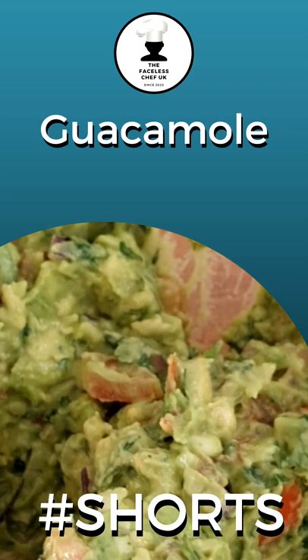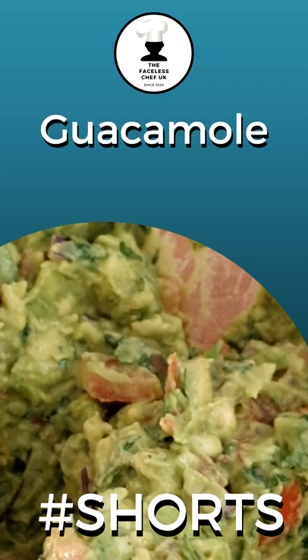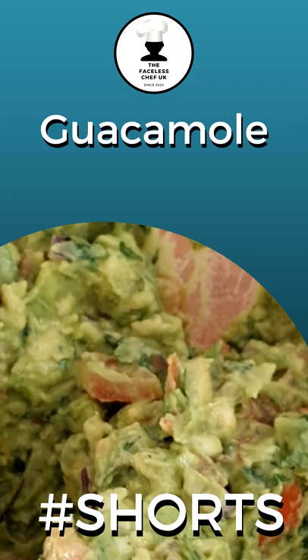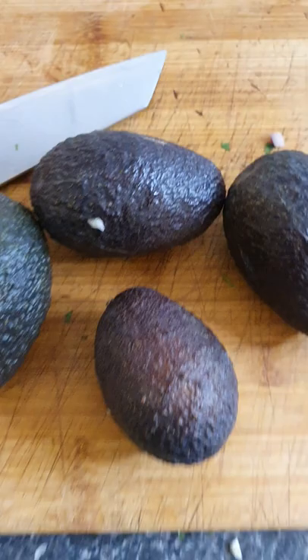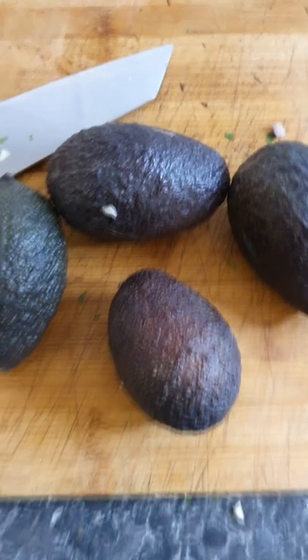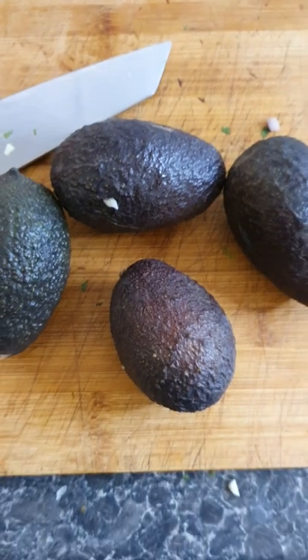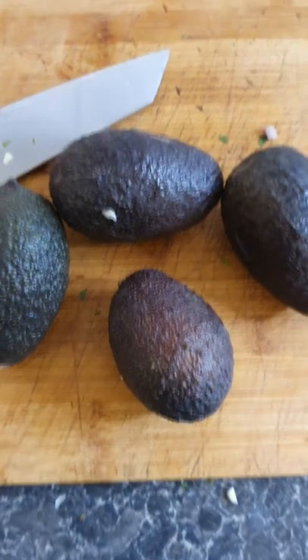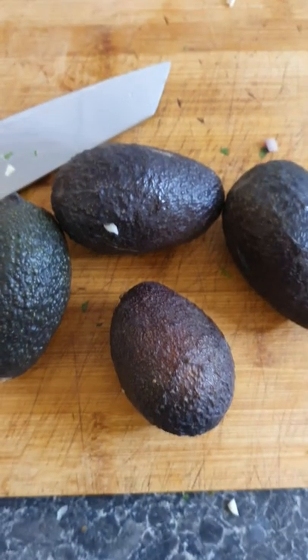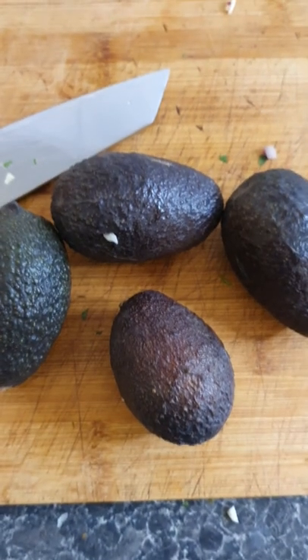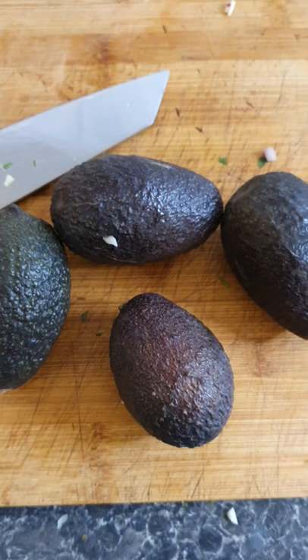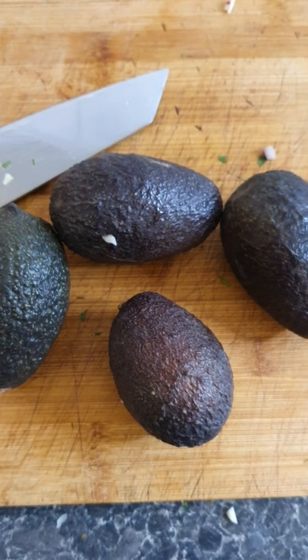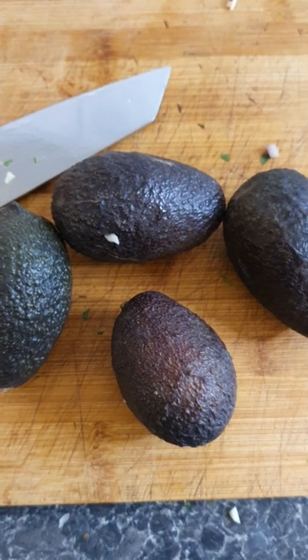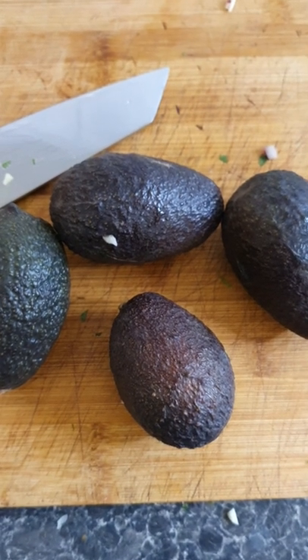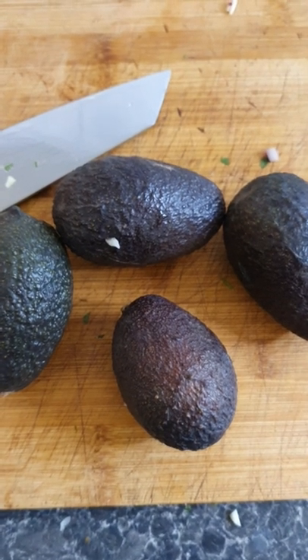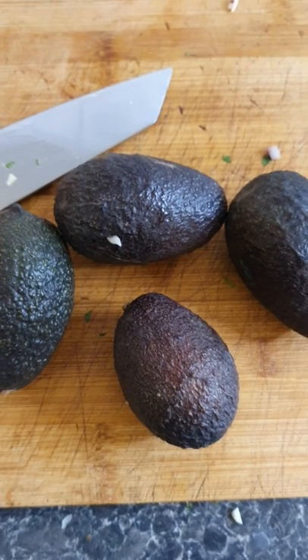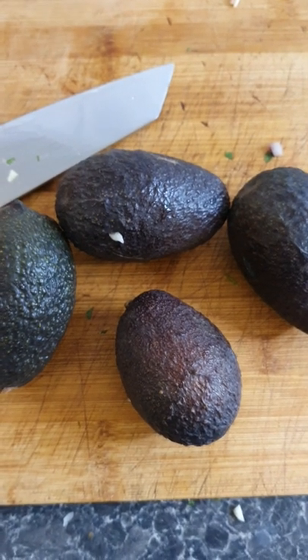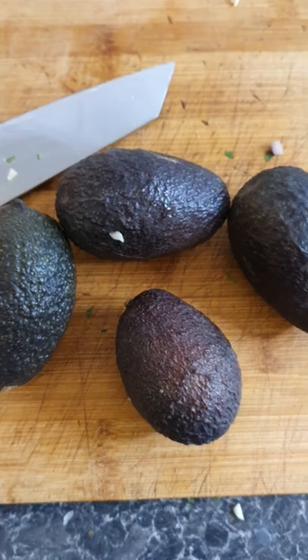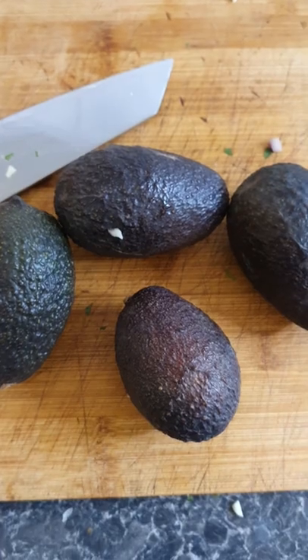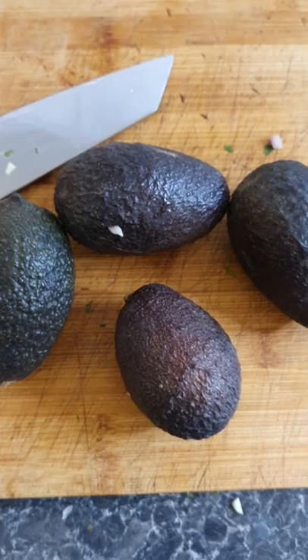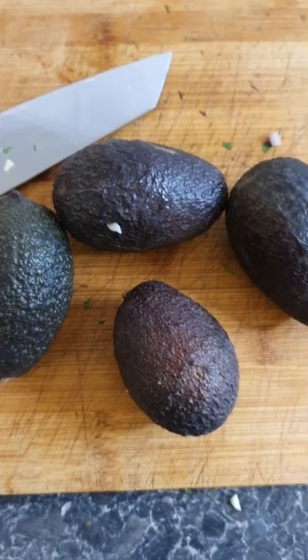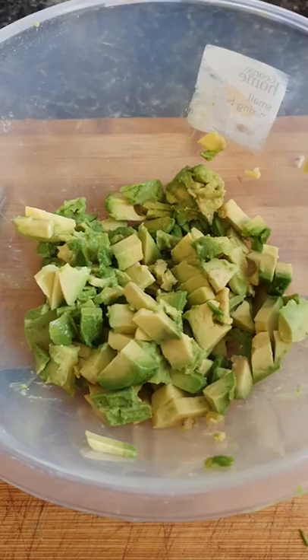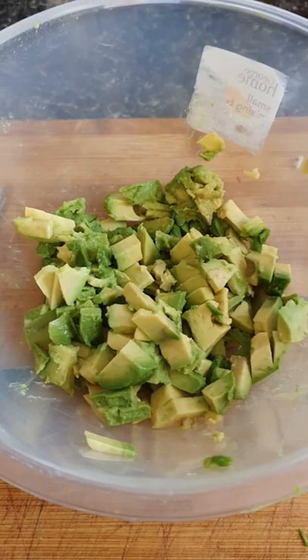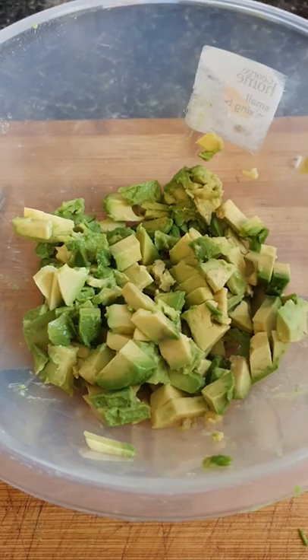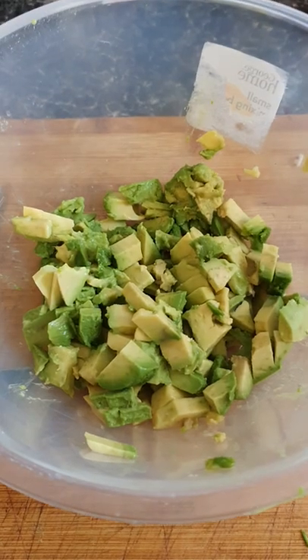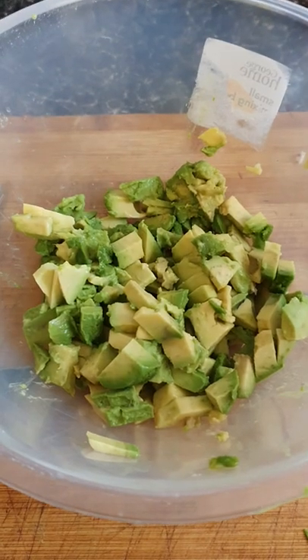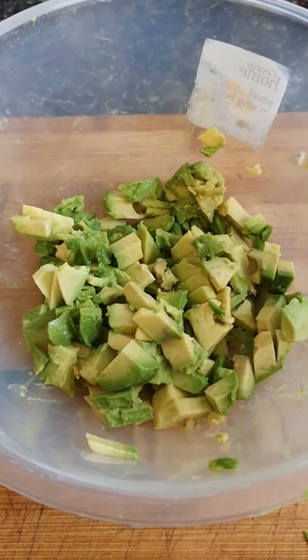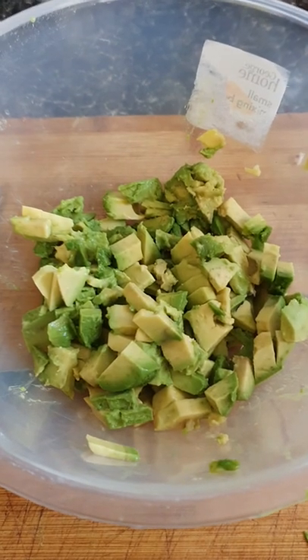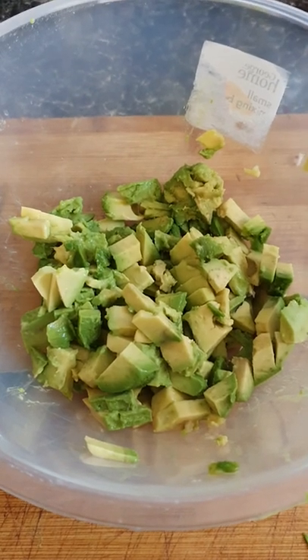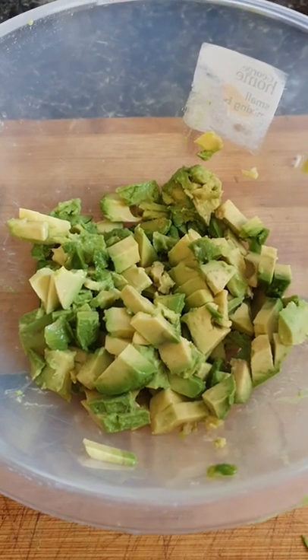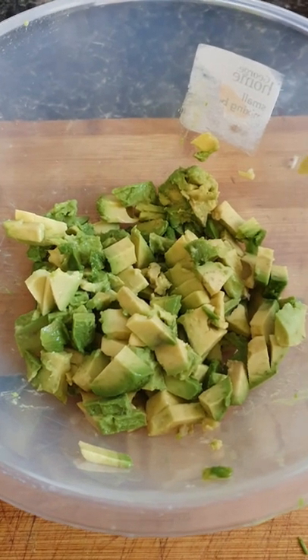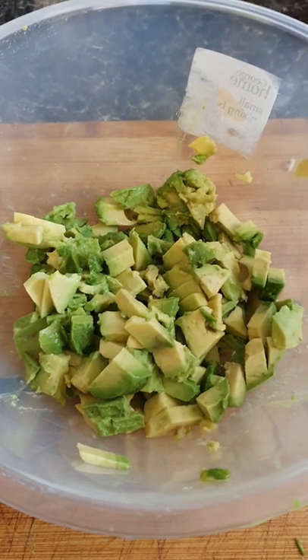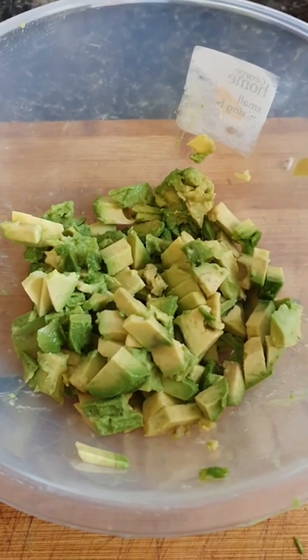Take four small avocados, peel, core, chop, and add to a mixing bowl.